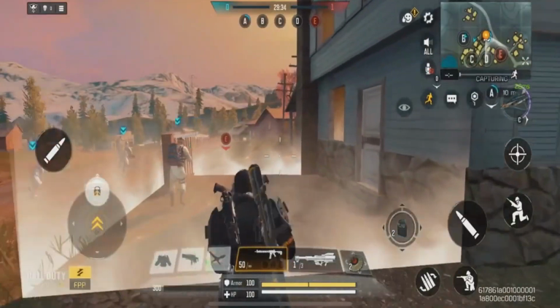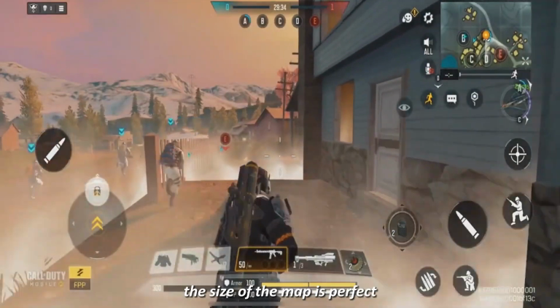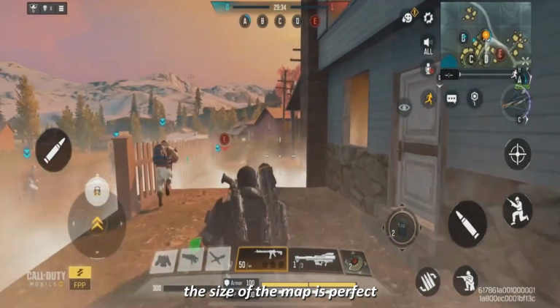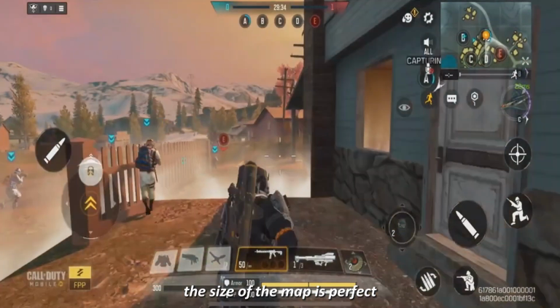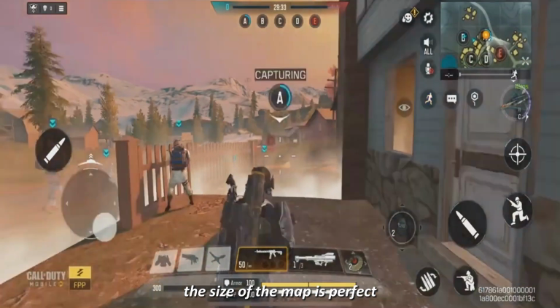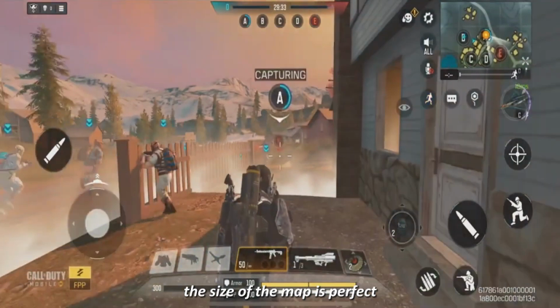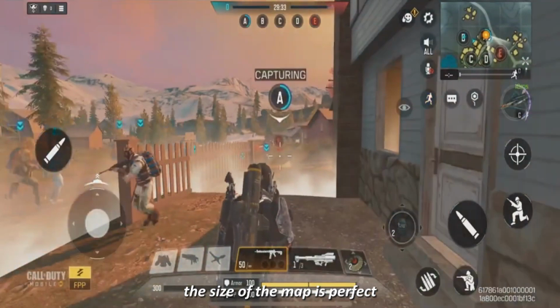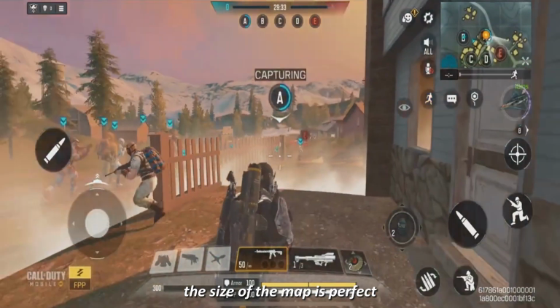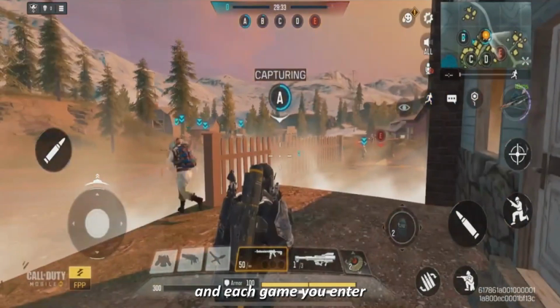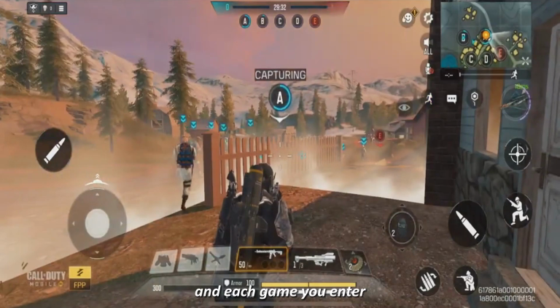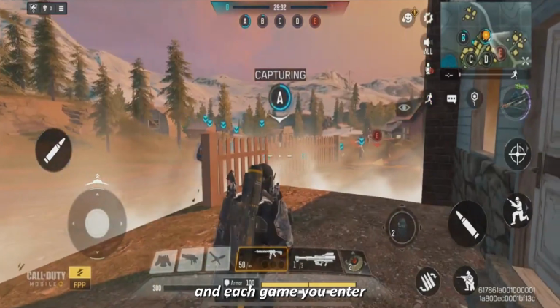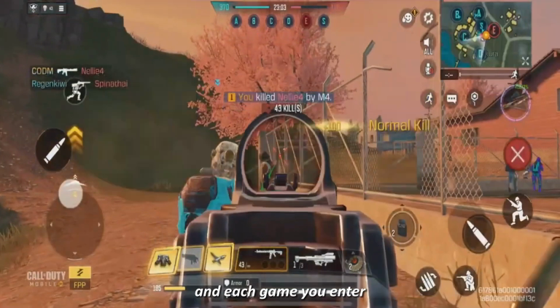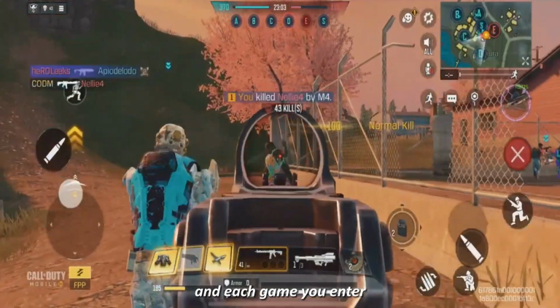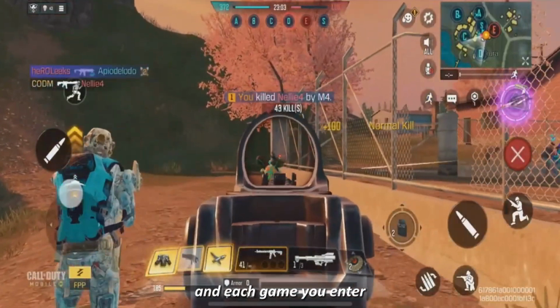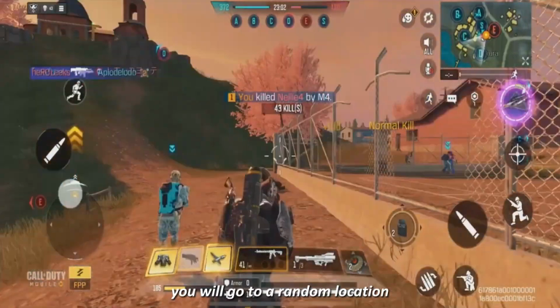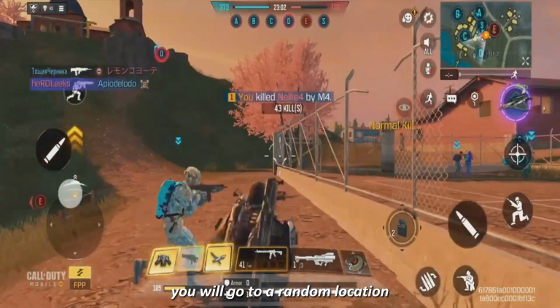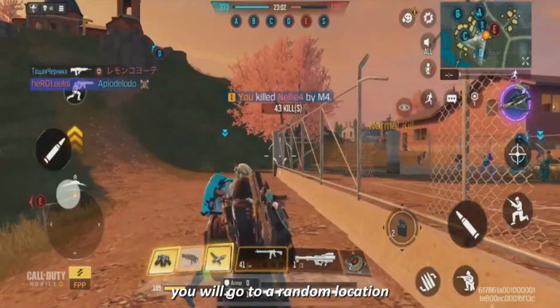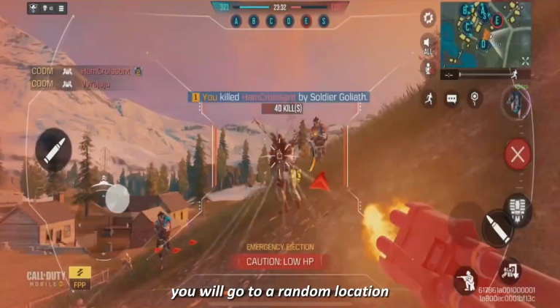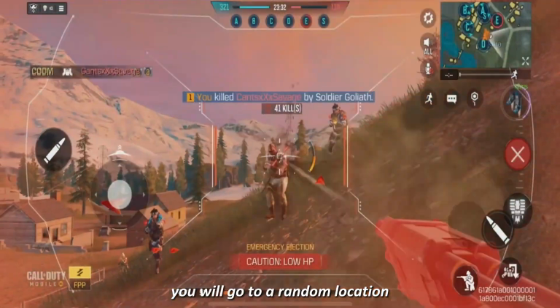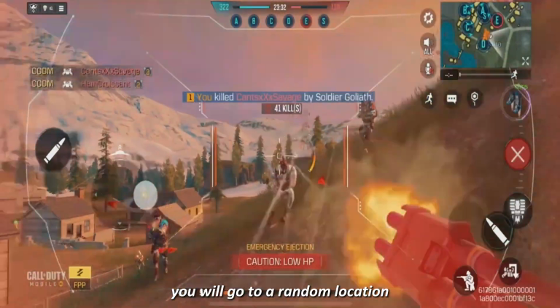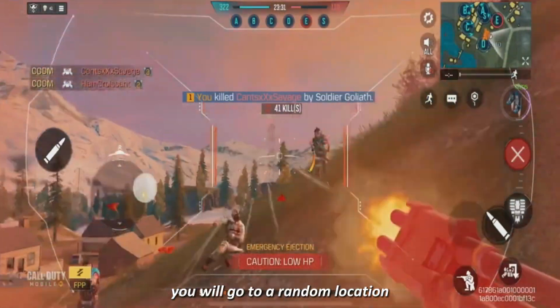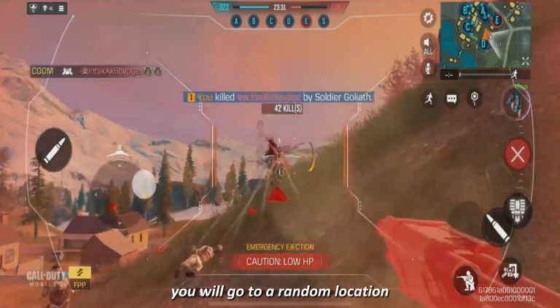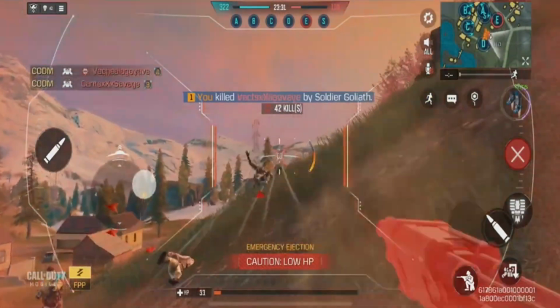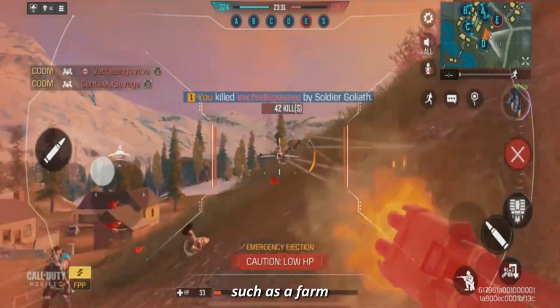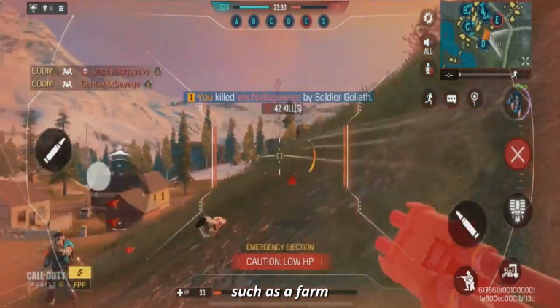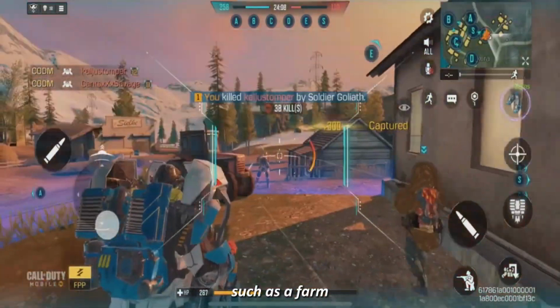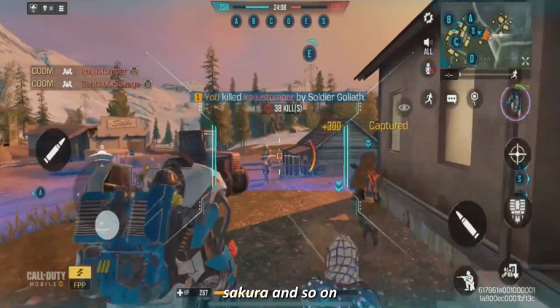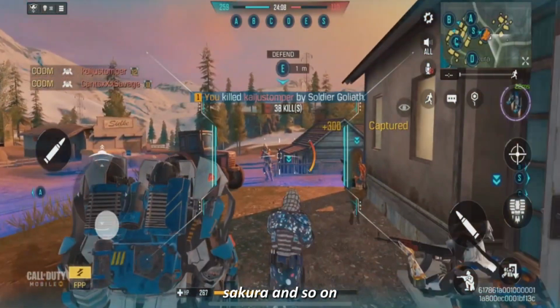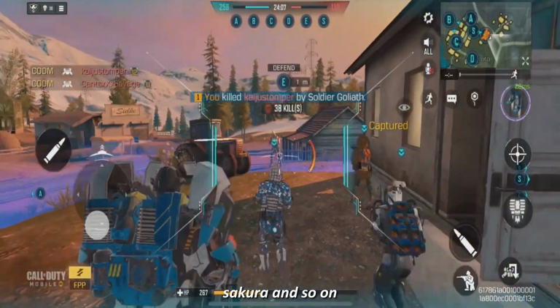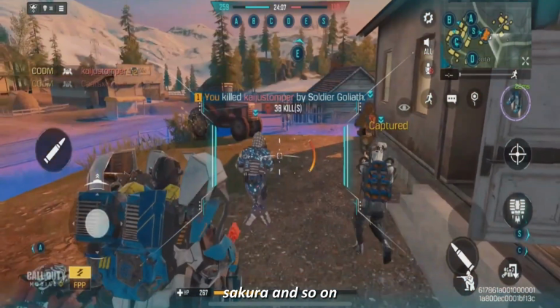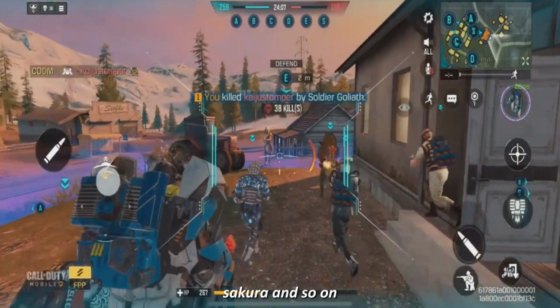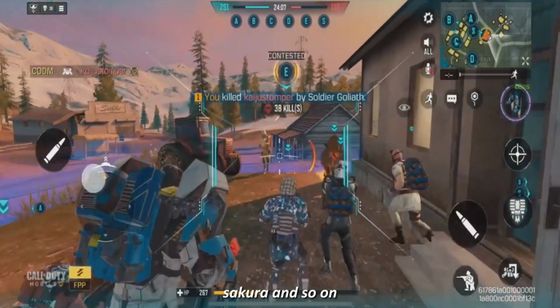The size of the map is perfect, and each game you enter, you will go to a random location, such as a farm, Sakura, and so on.